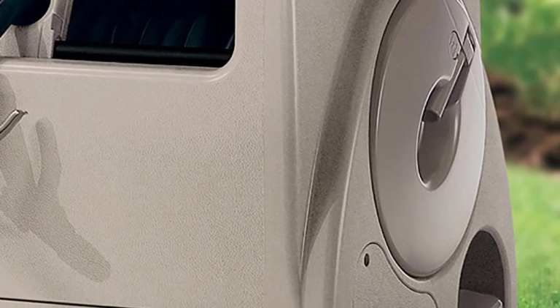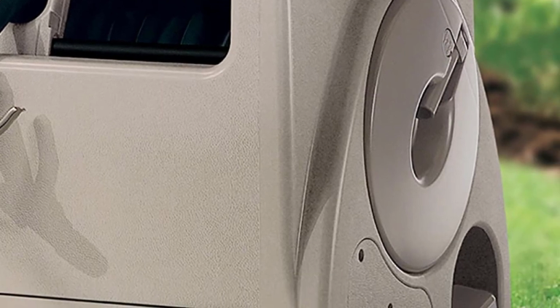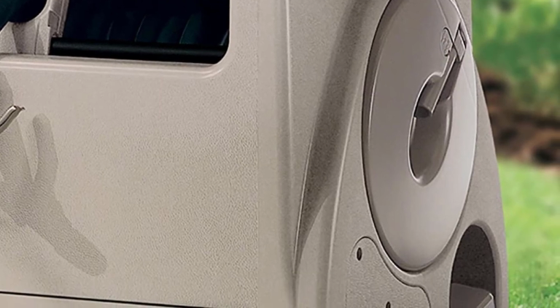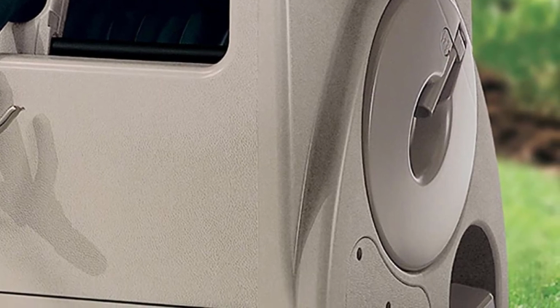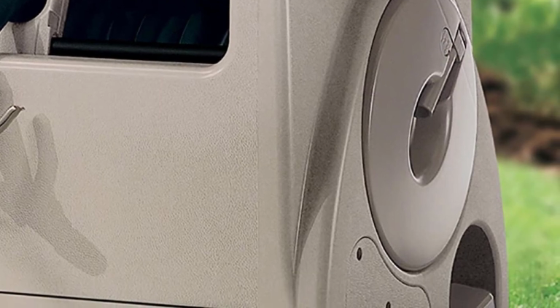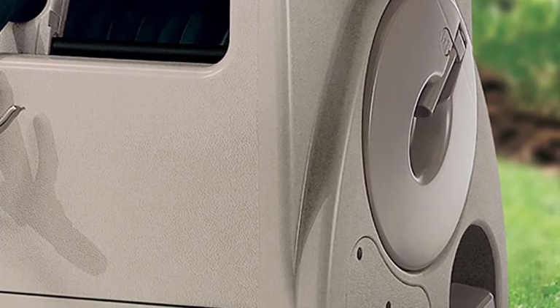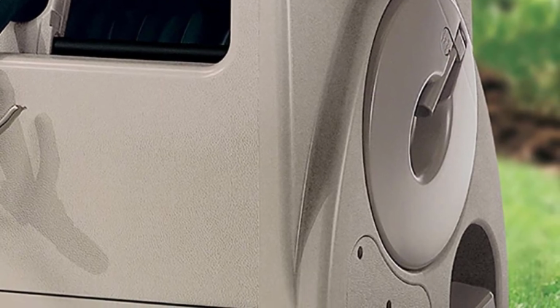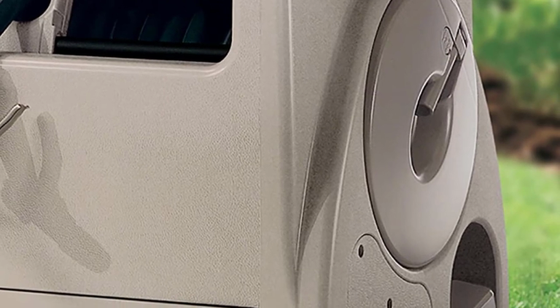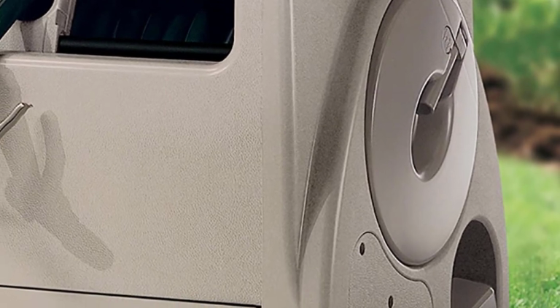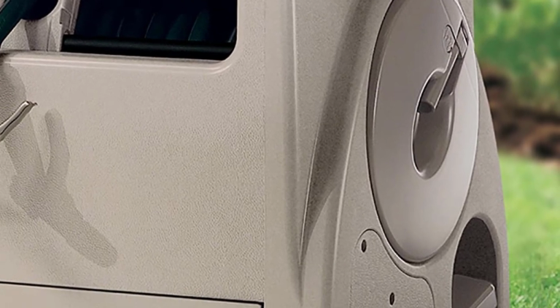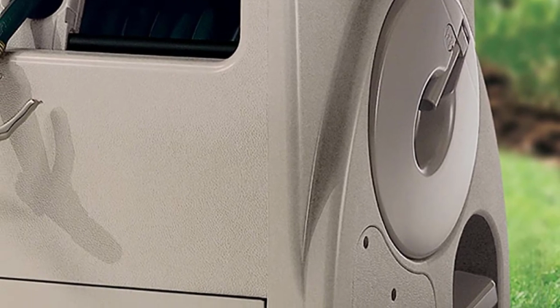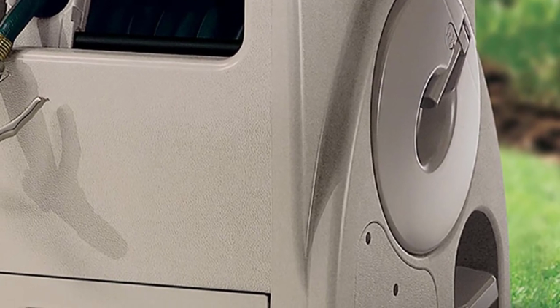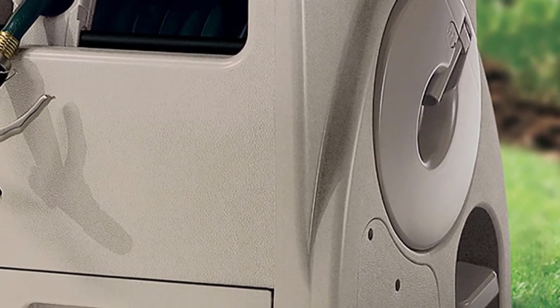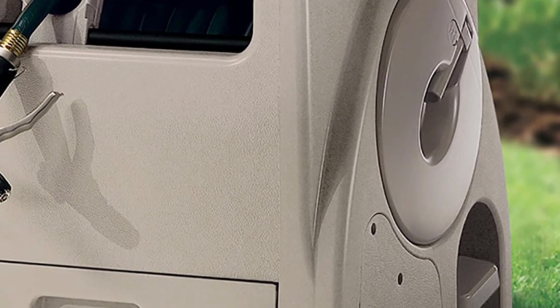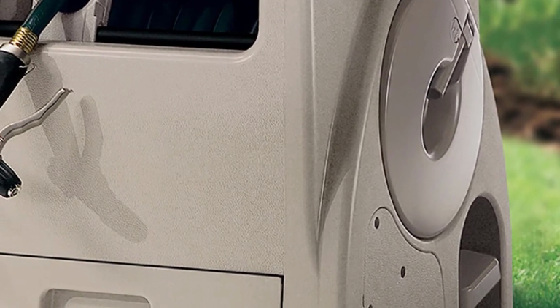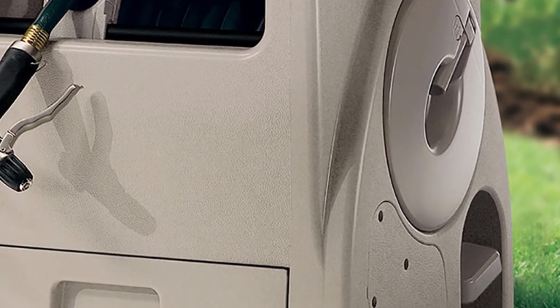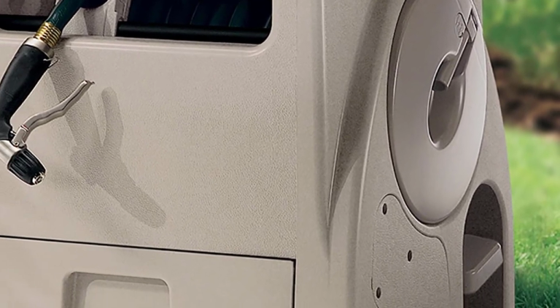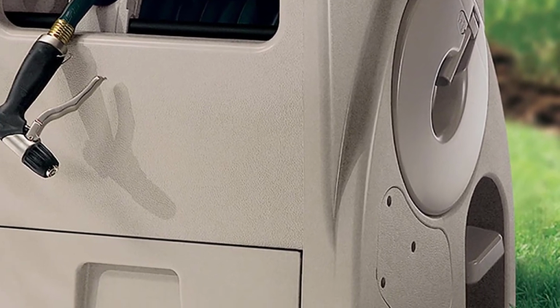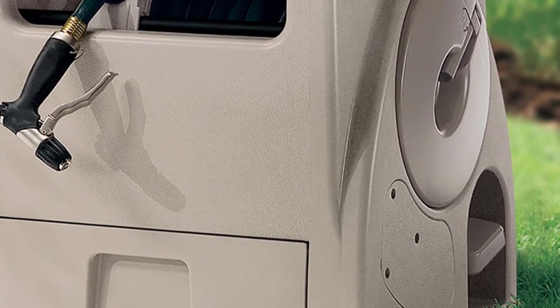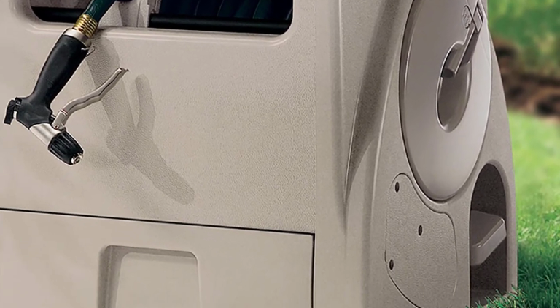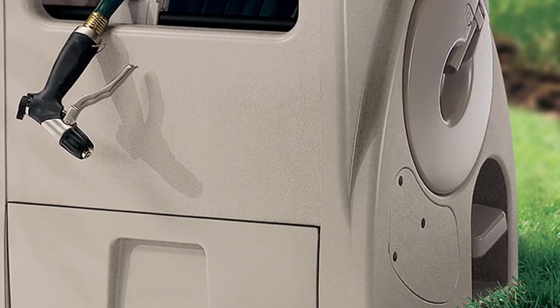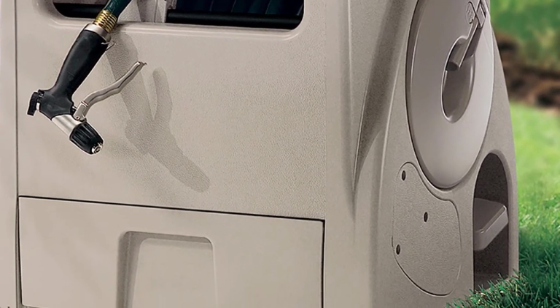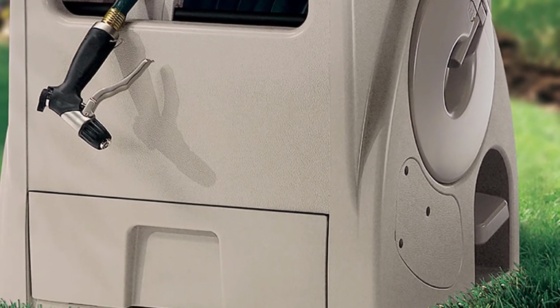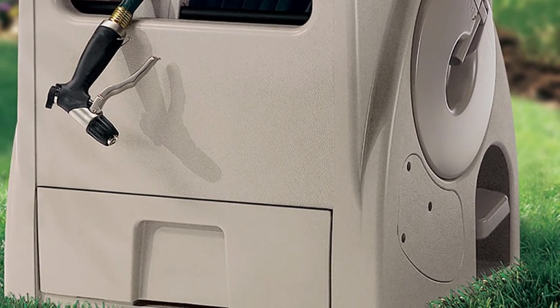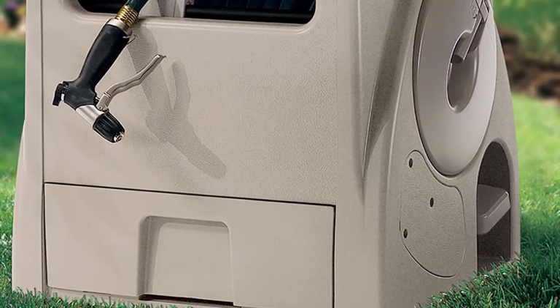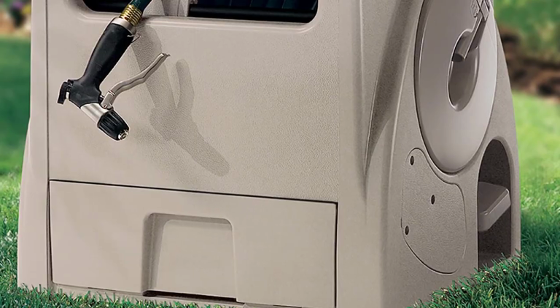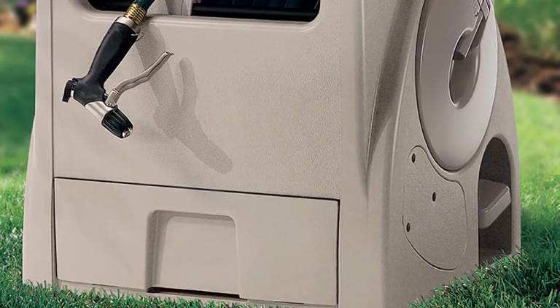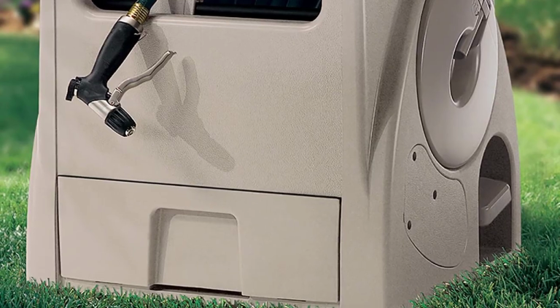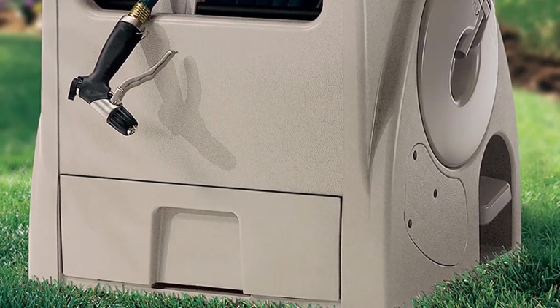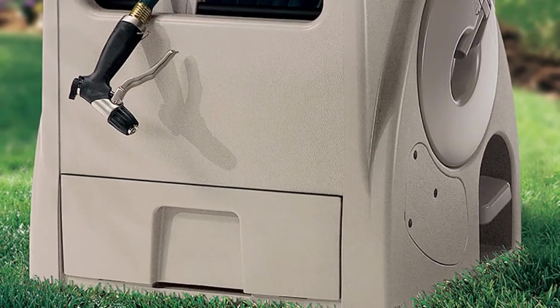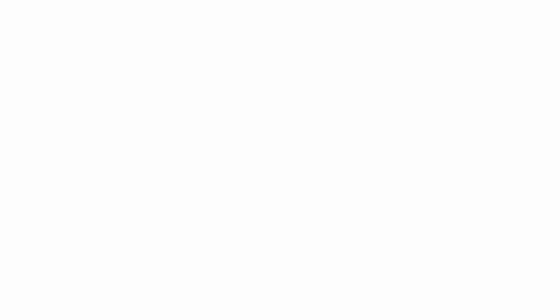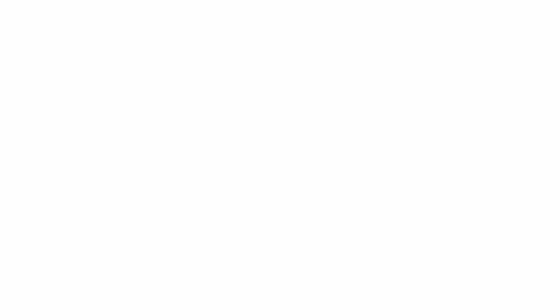You press the pedal and the reel does the rest. For those that don't want to use the battery-powered automatic system, there are additional options available.